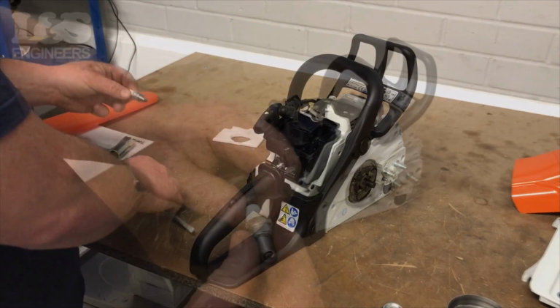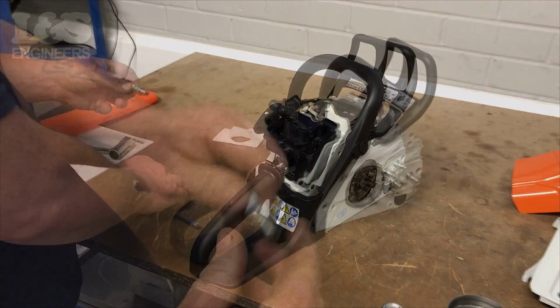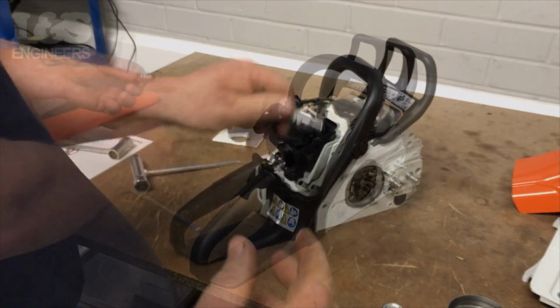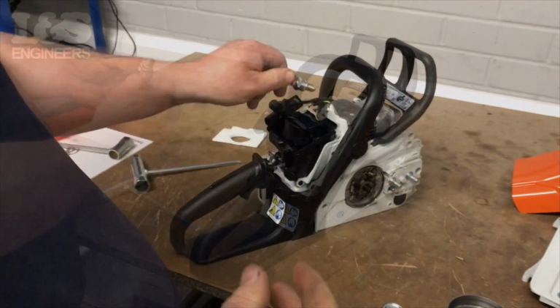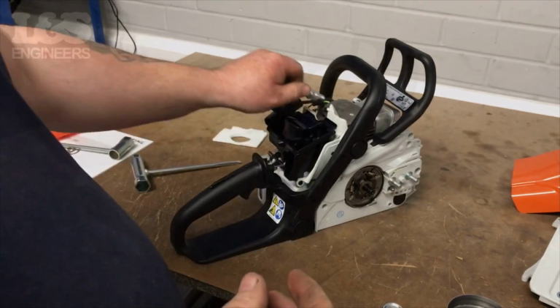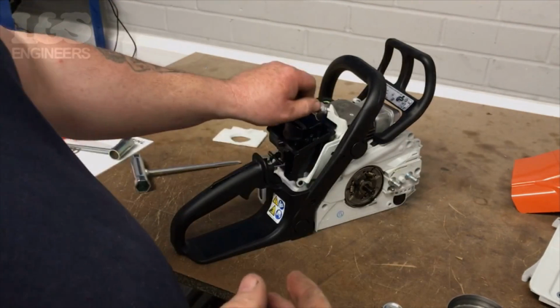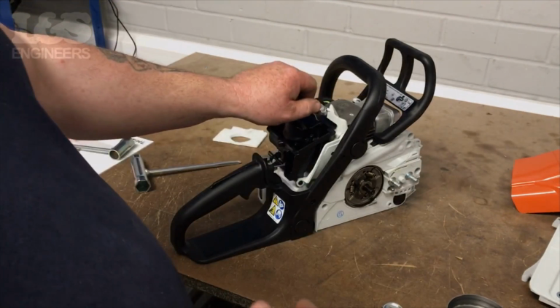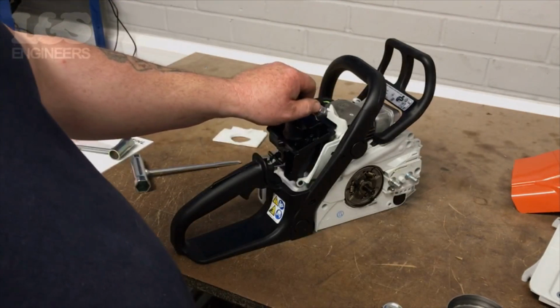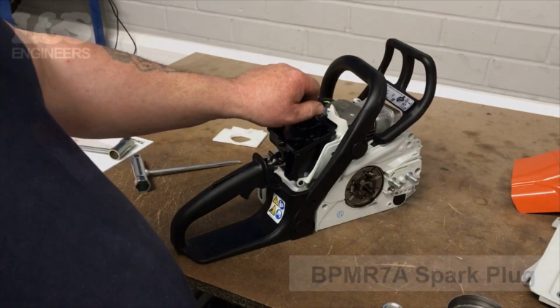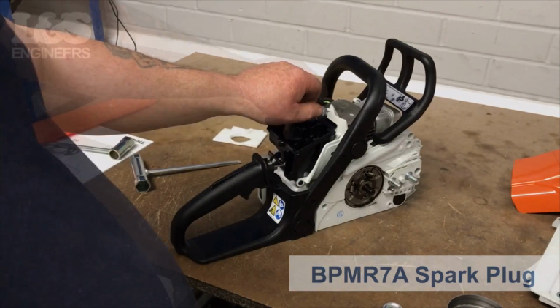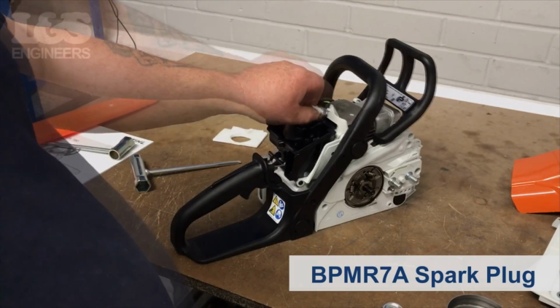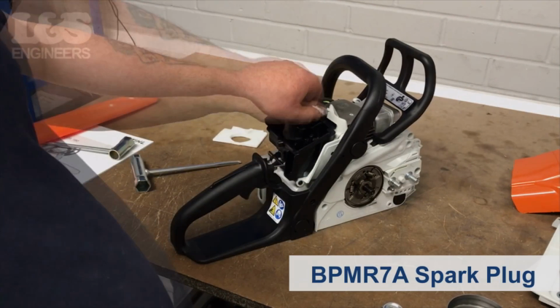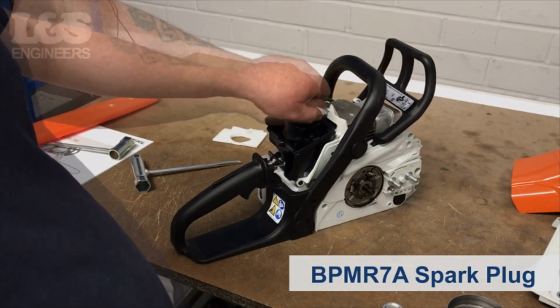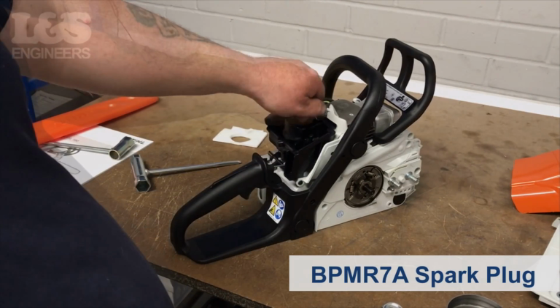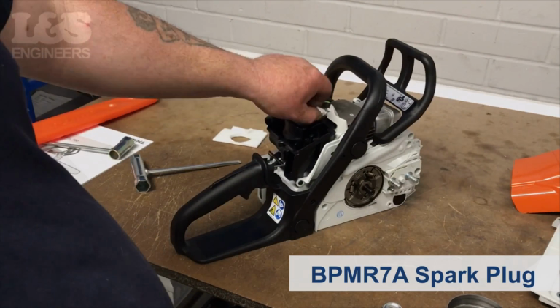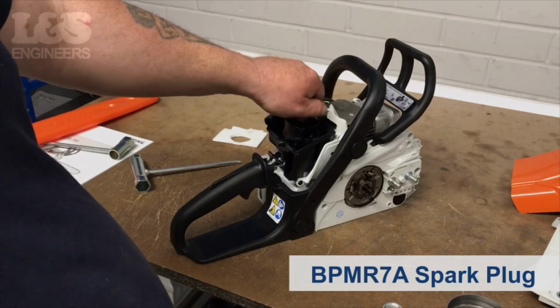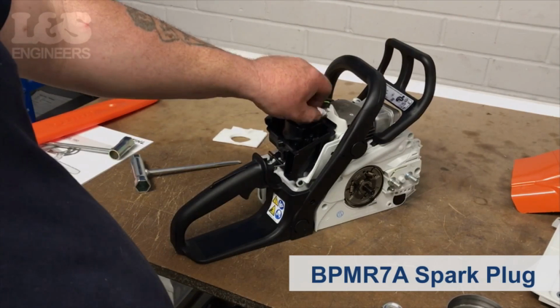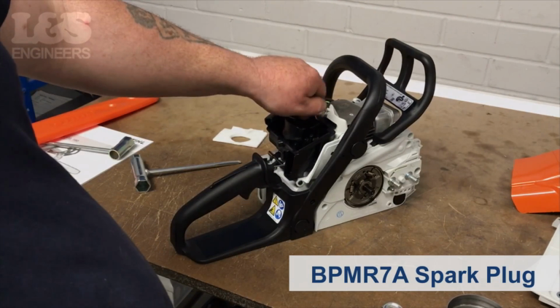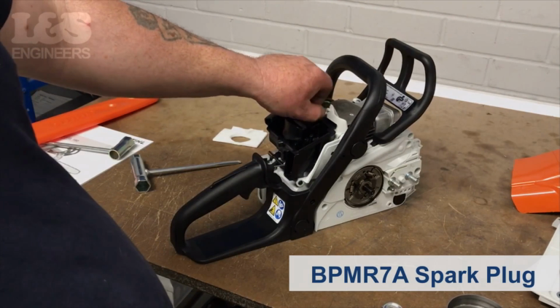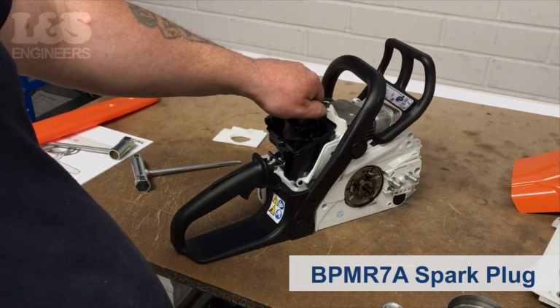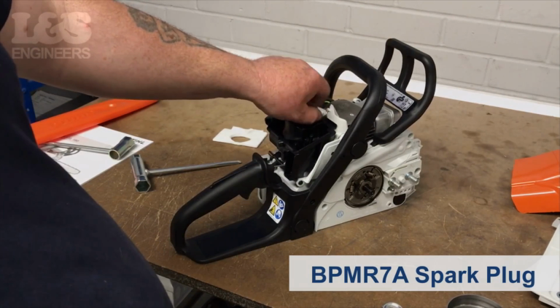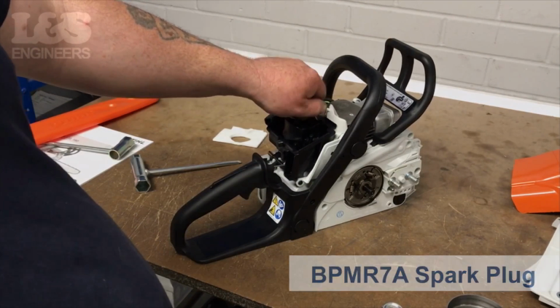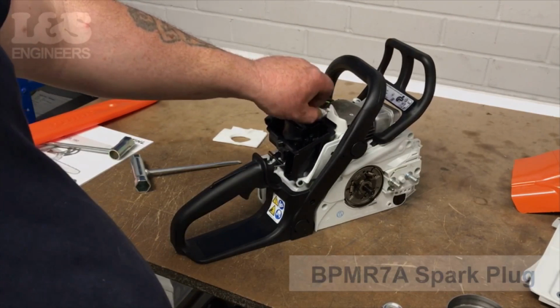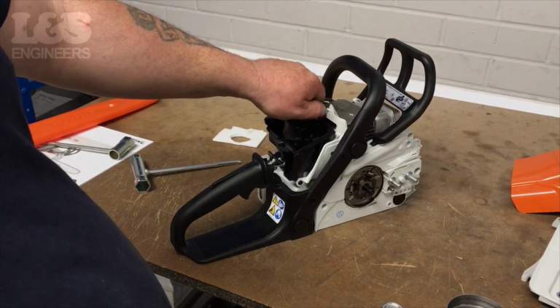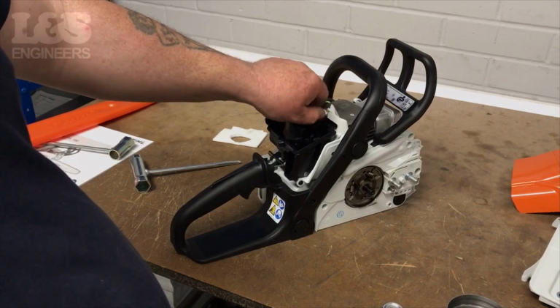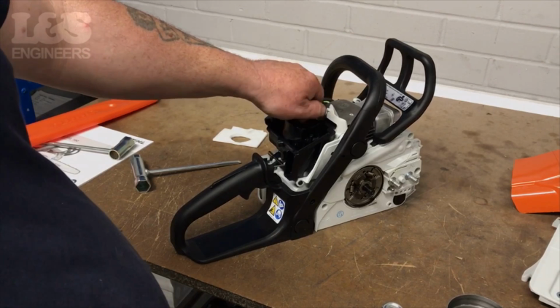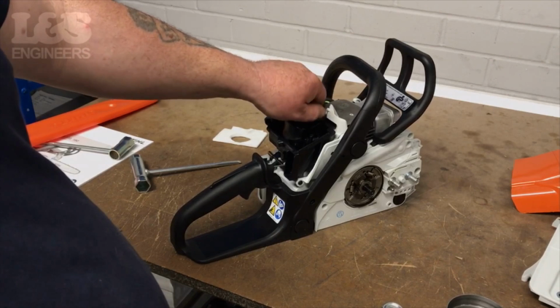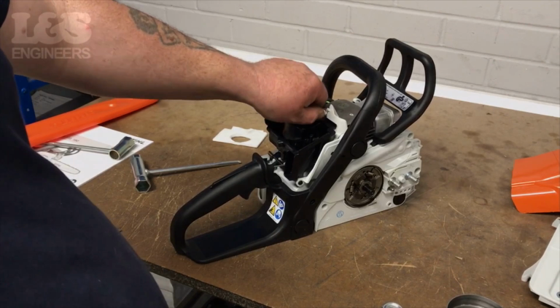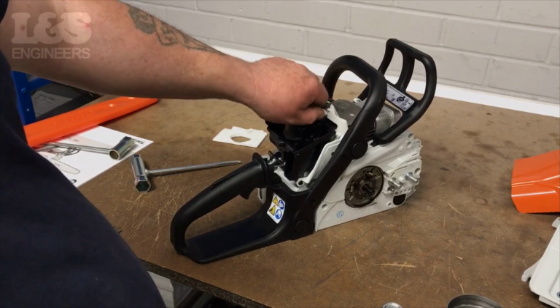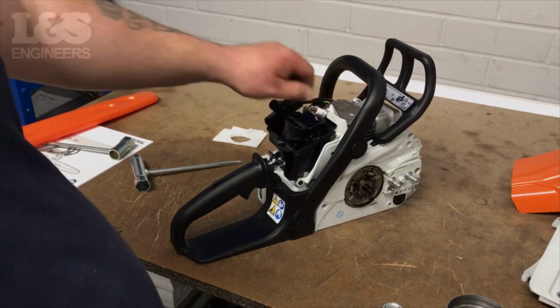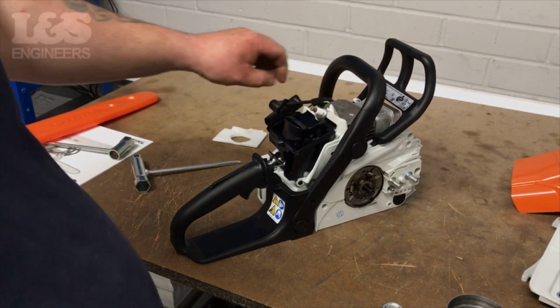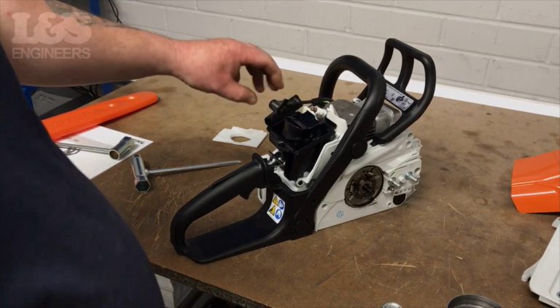Screw the new spark plug into the machine. Make sure it's secure.